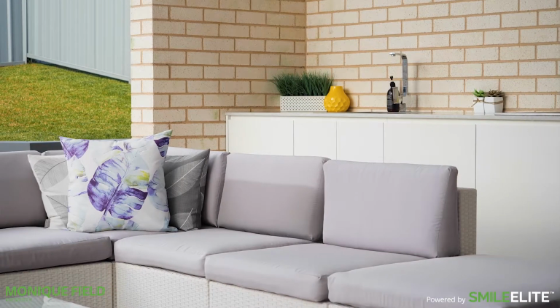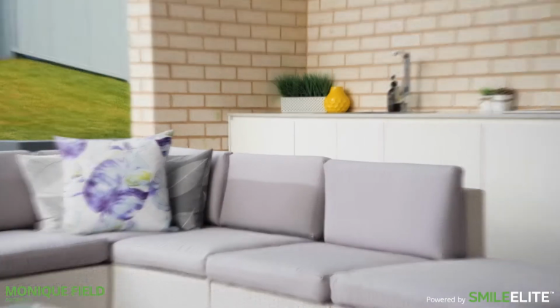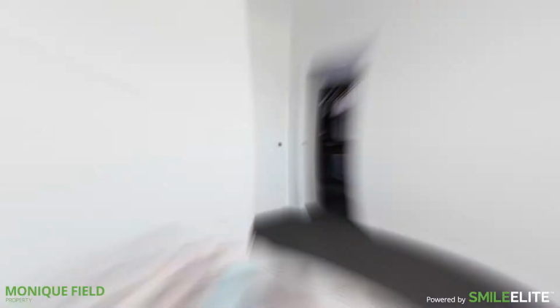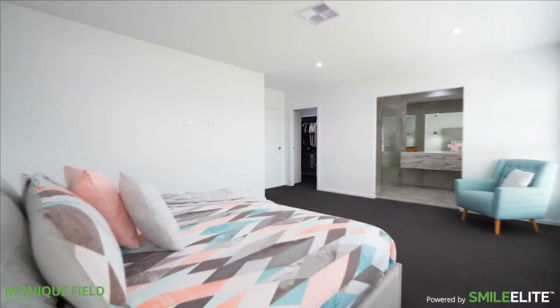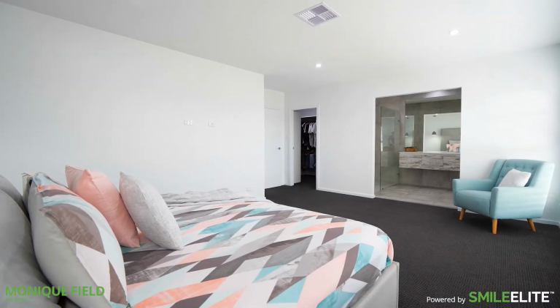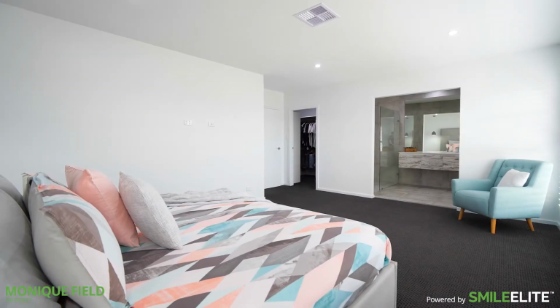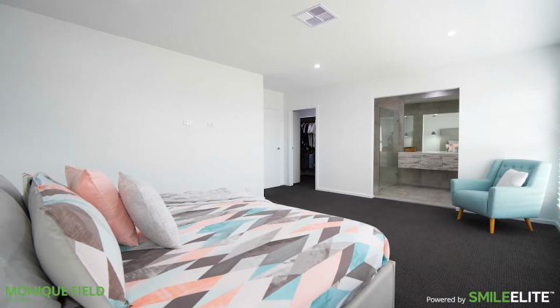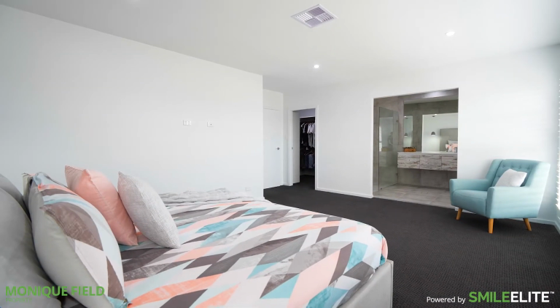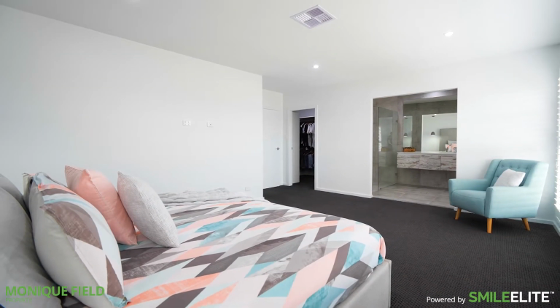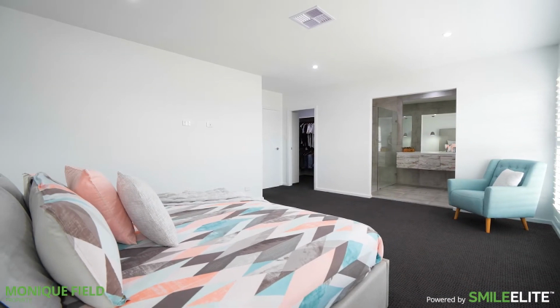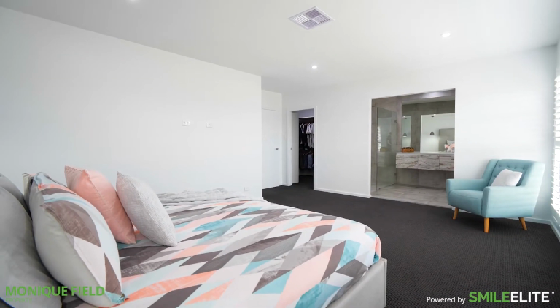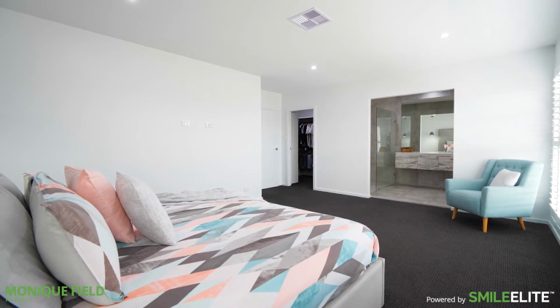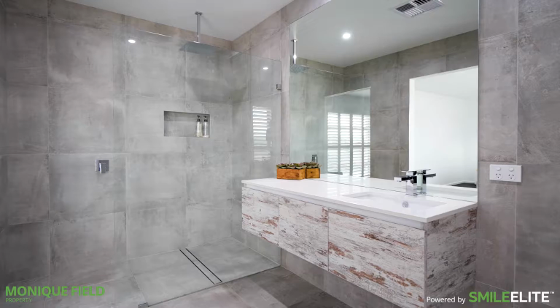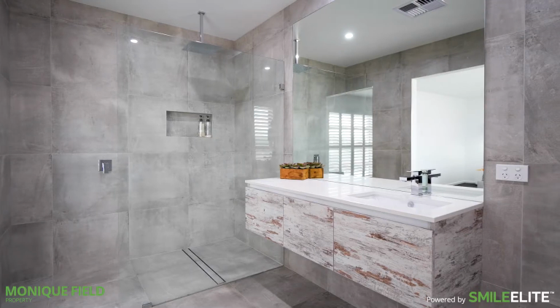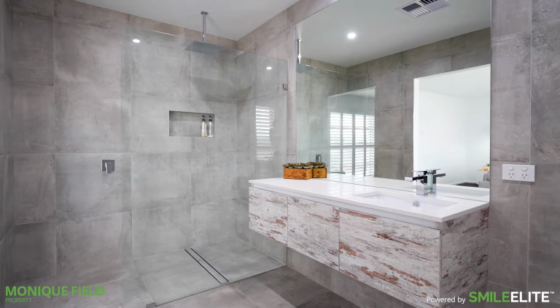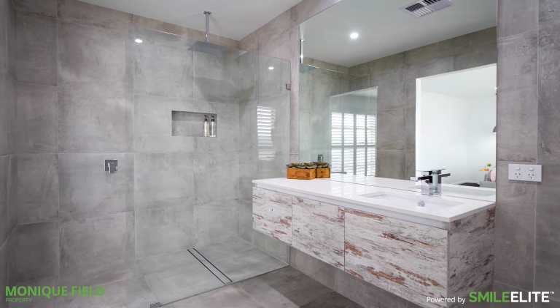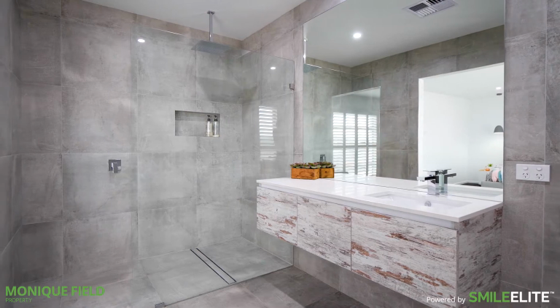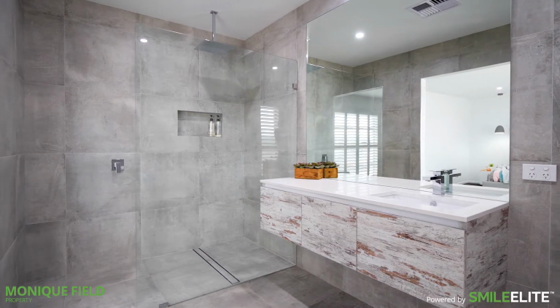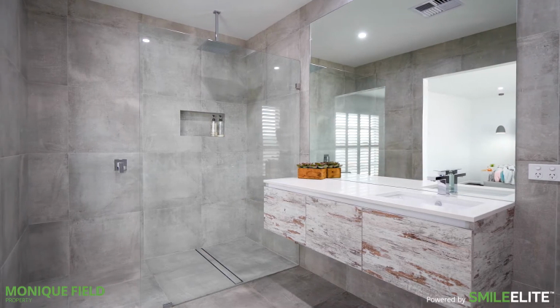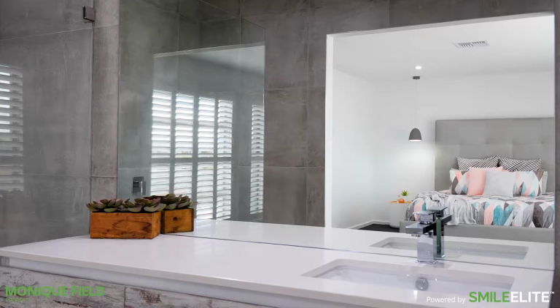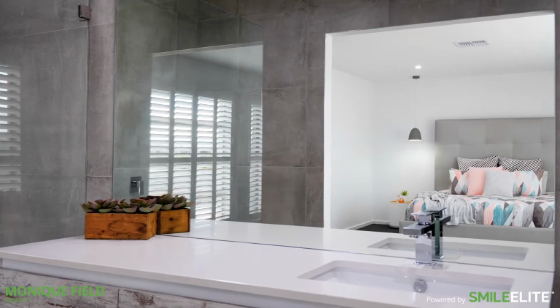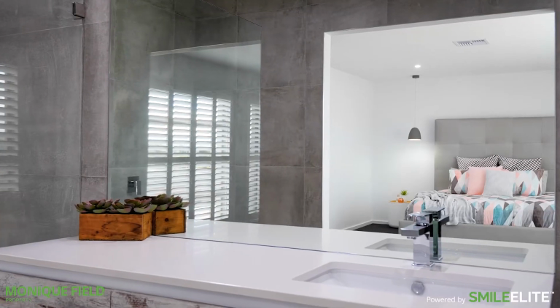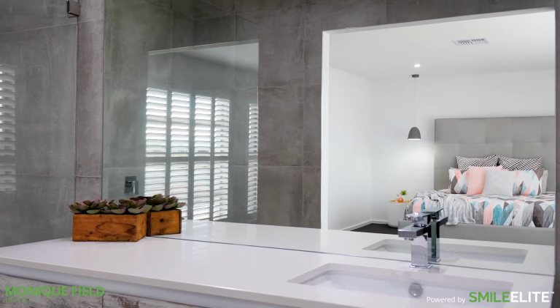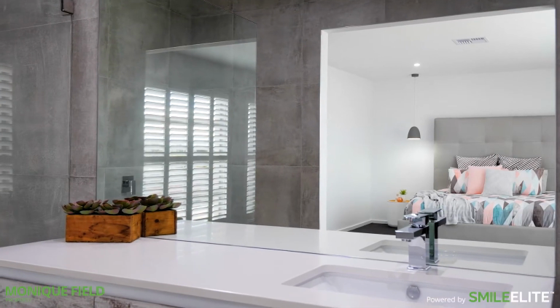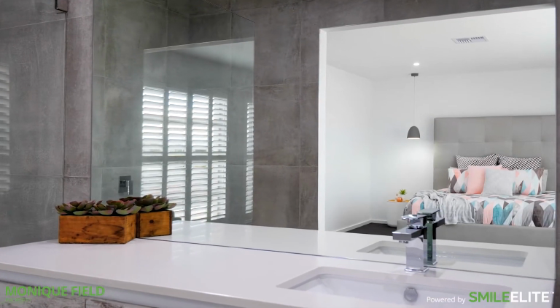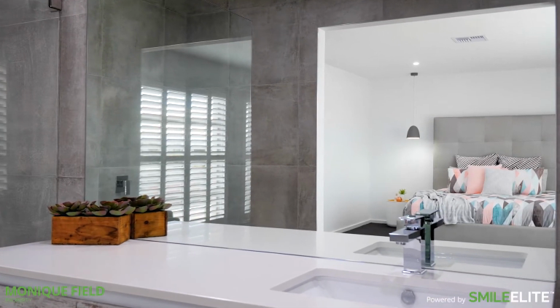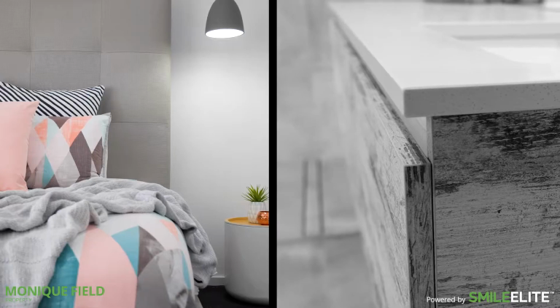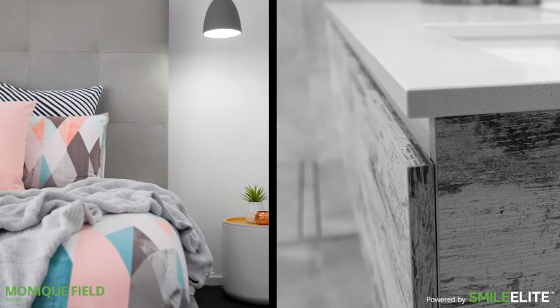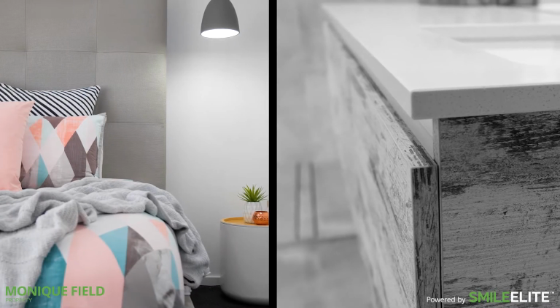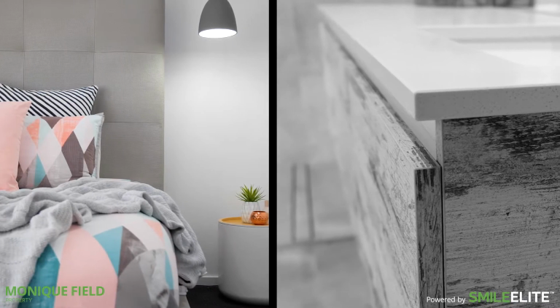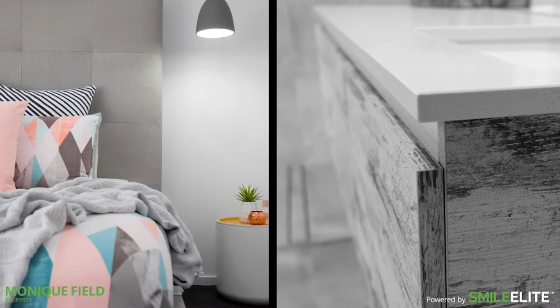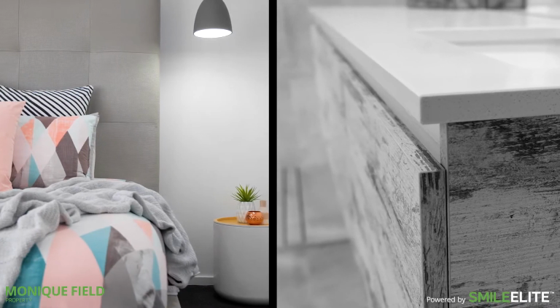The home's master quarters boasts a super sleek ensuite with twin vanities, large walk-in shower and a generous walk-in wardrobe.